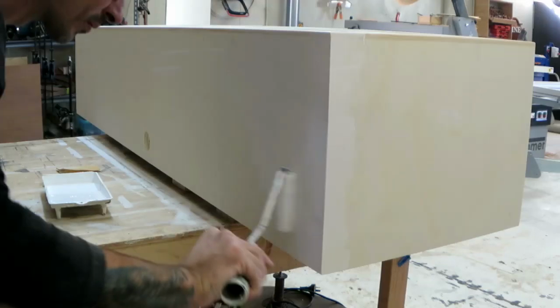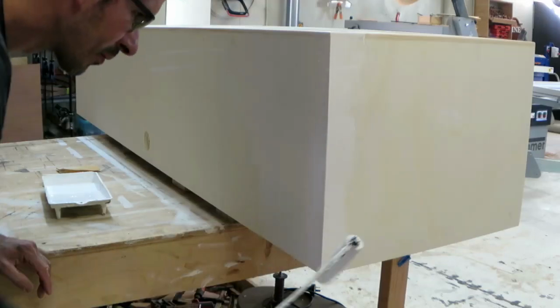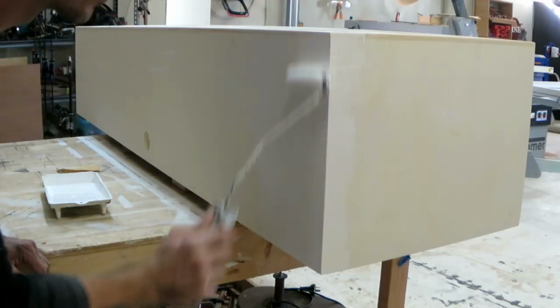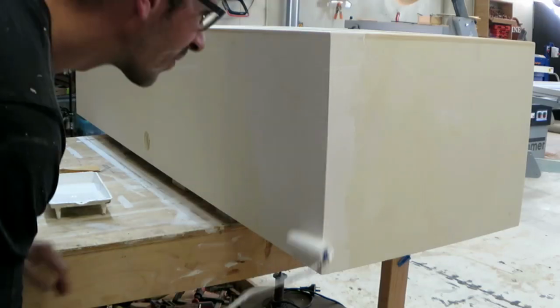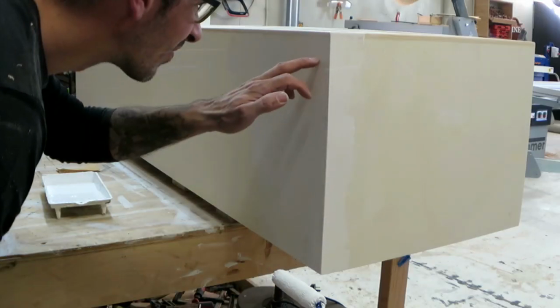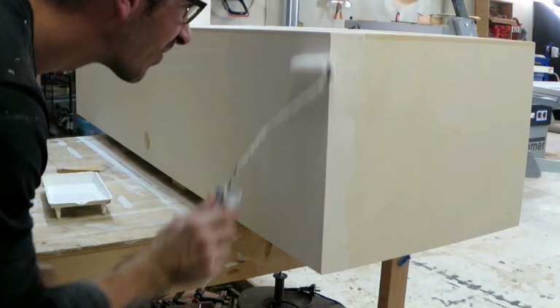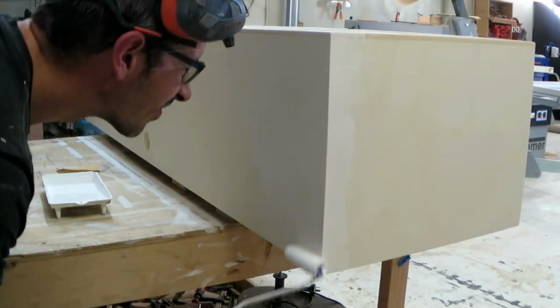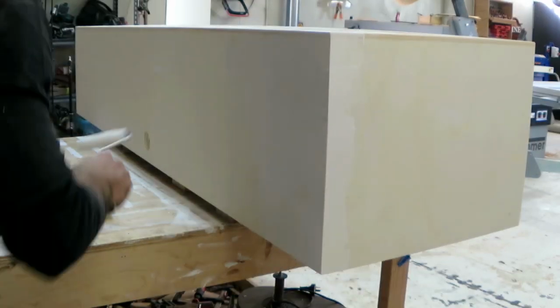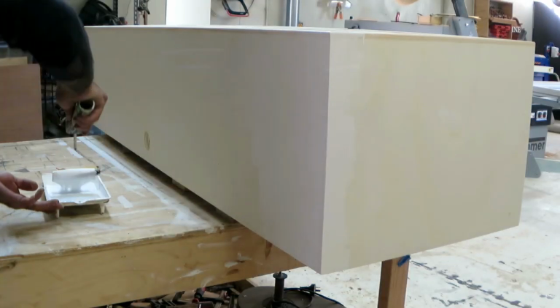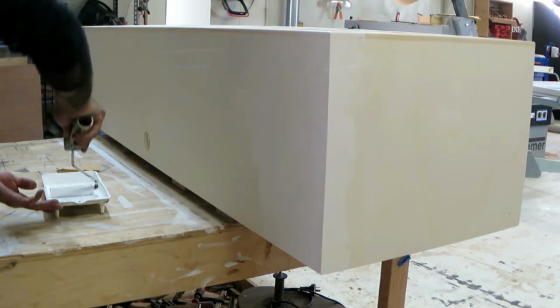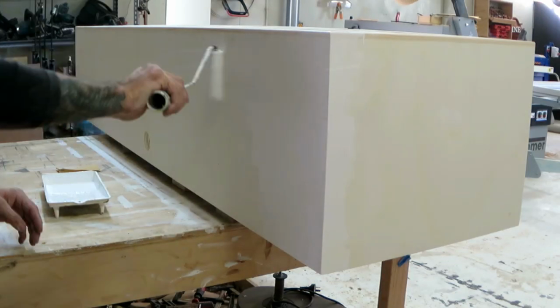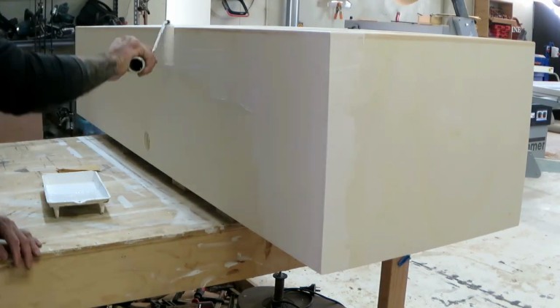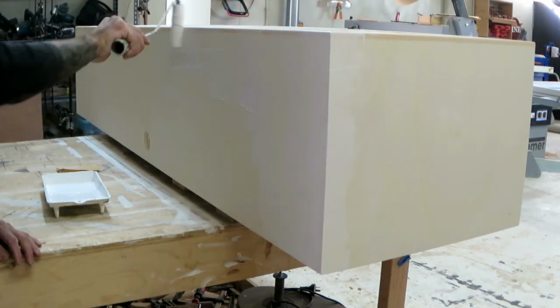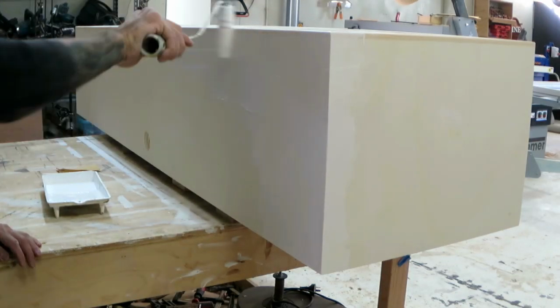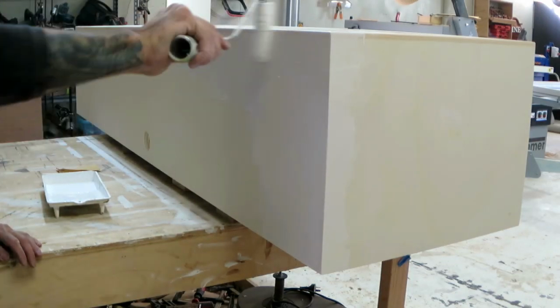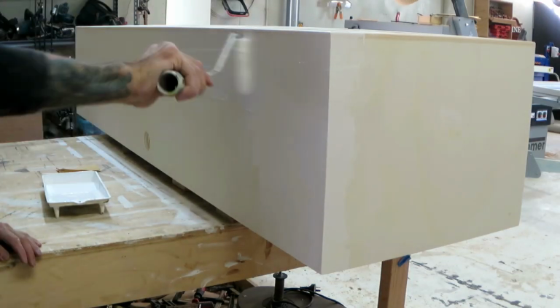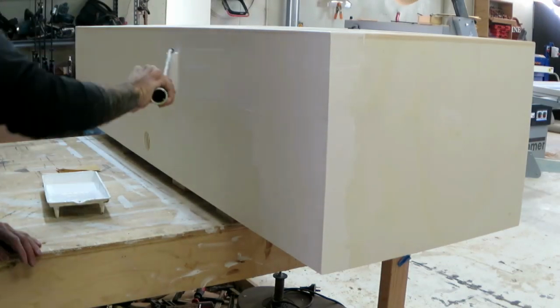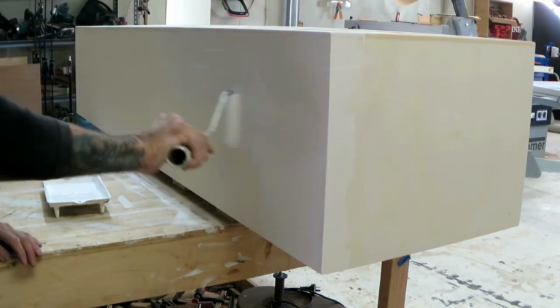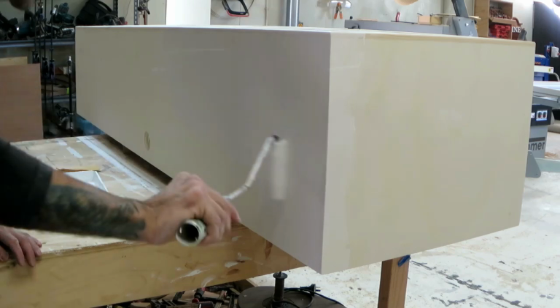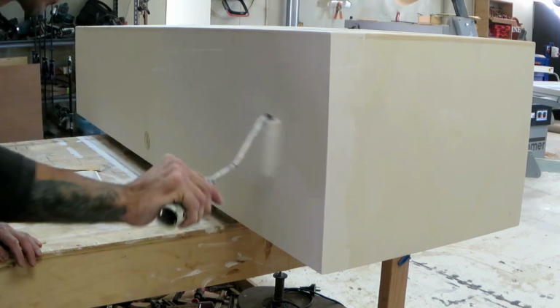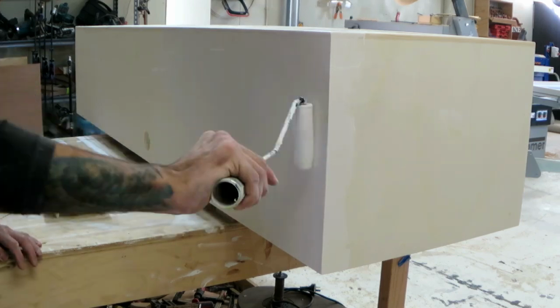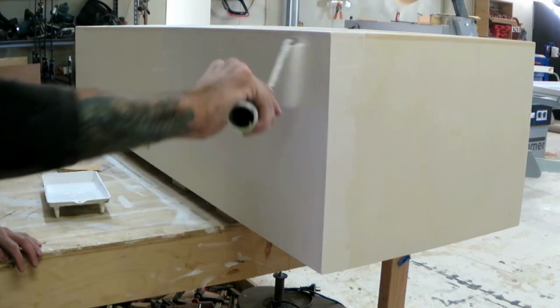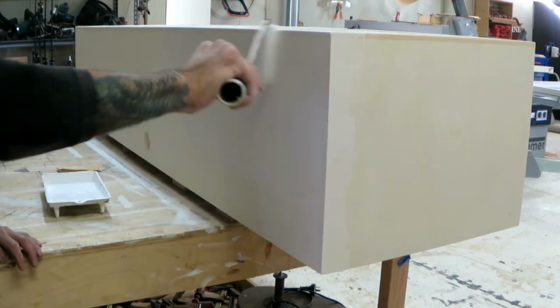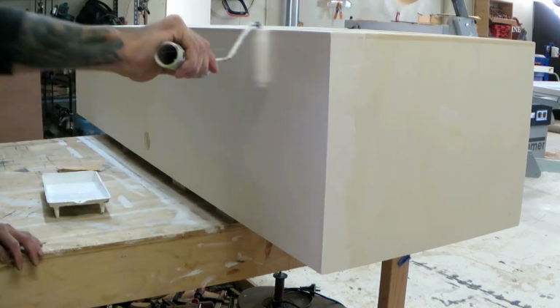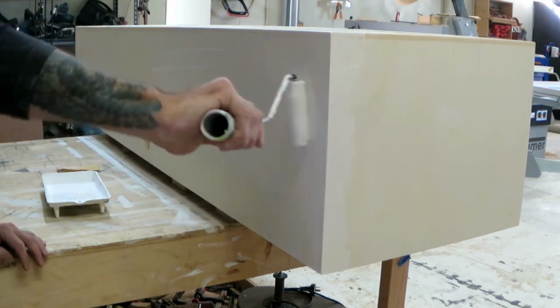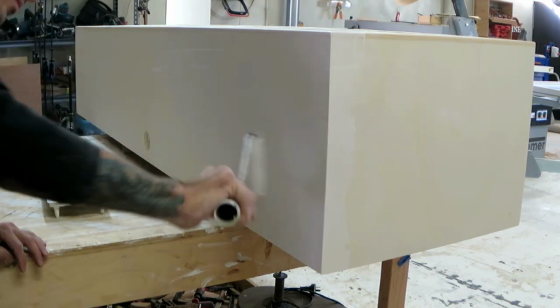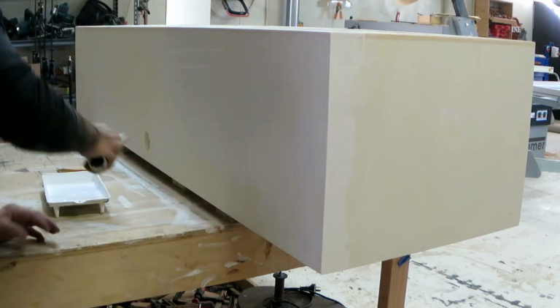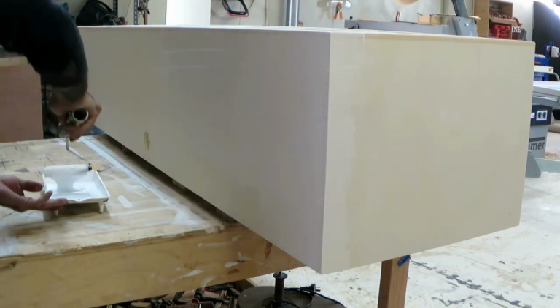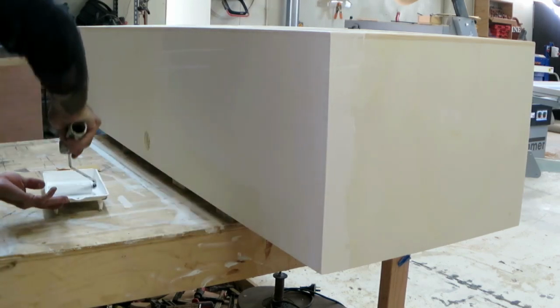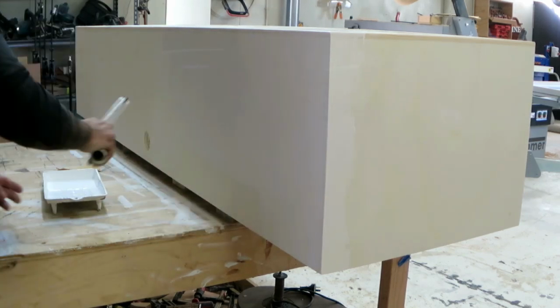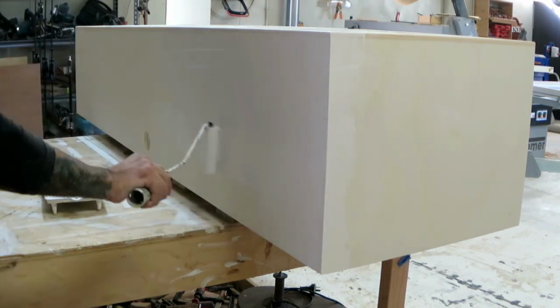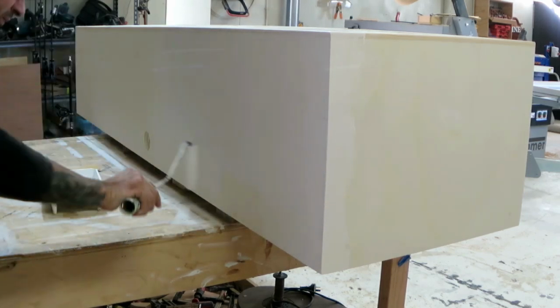Then there was primer and probably 5 coats of paint on the outside until I was happy with the finish.